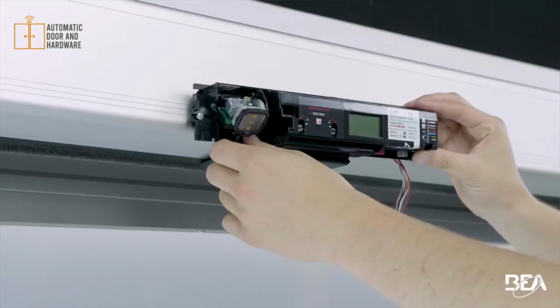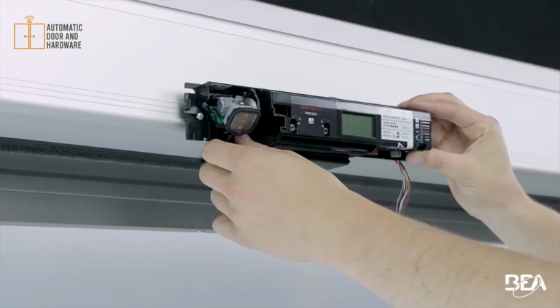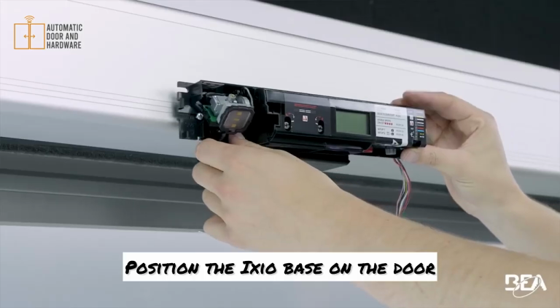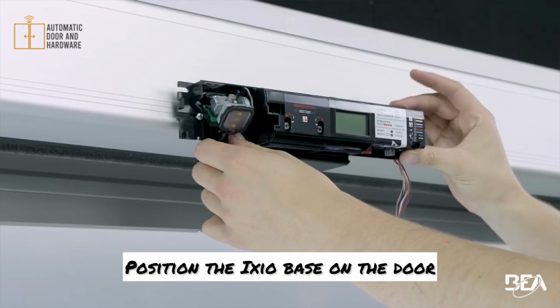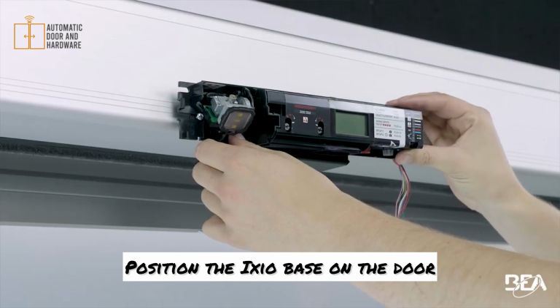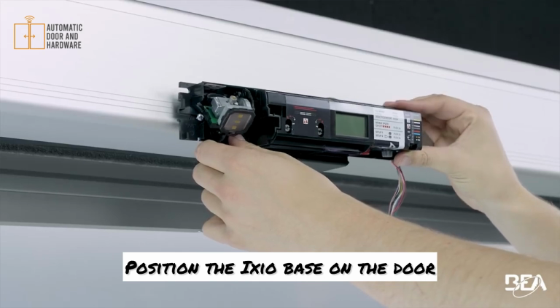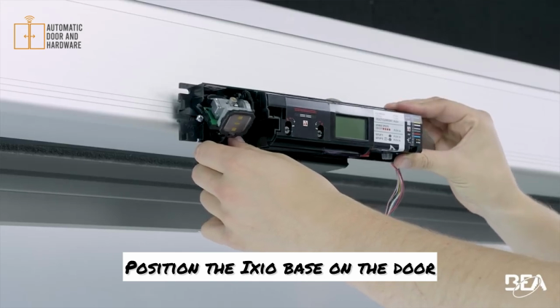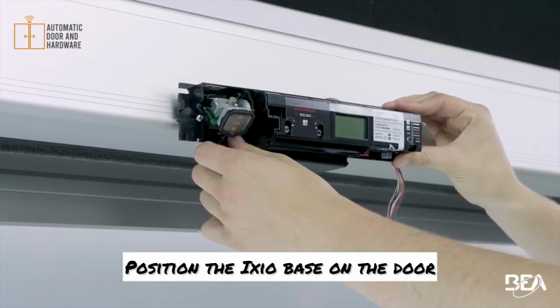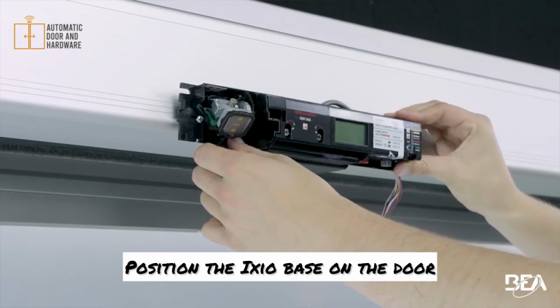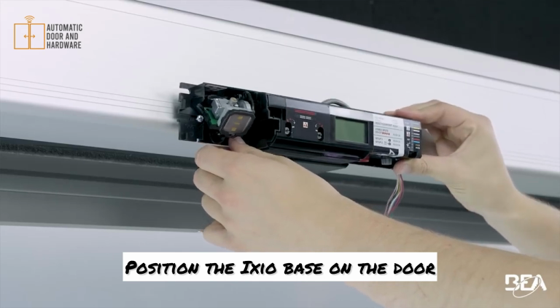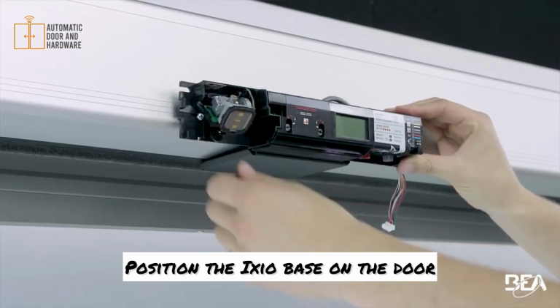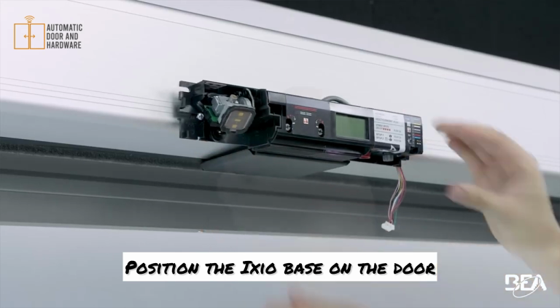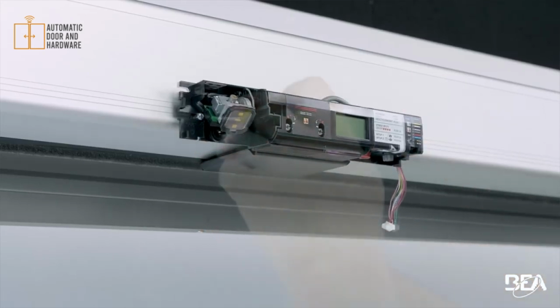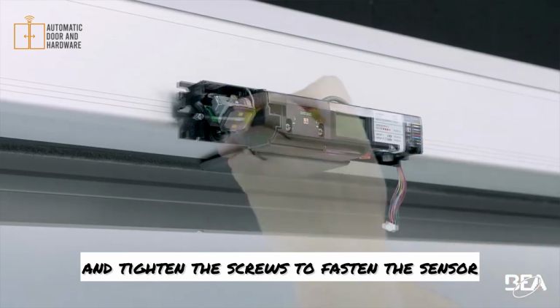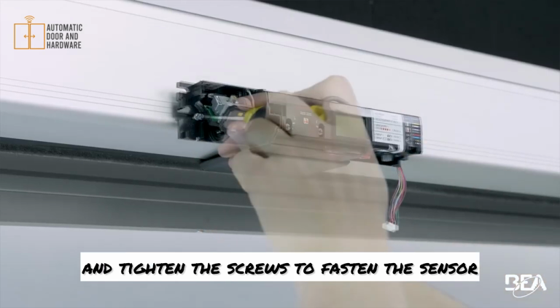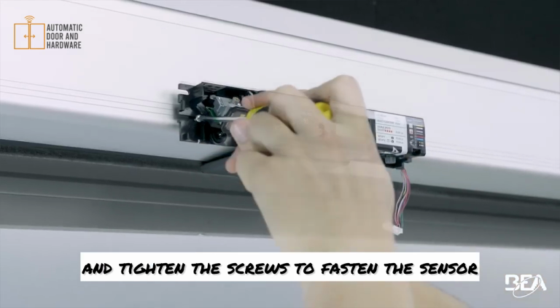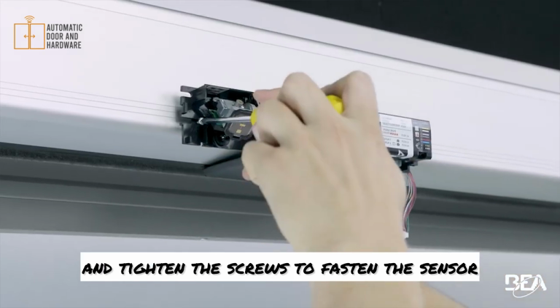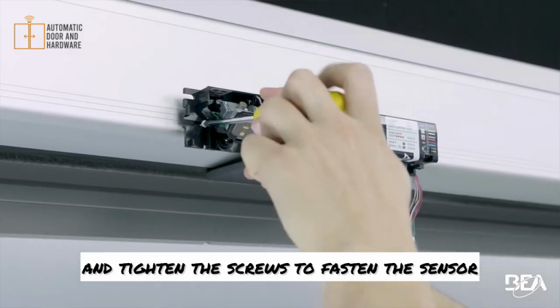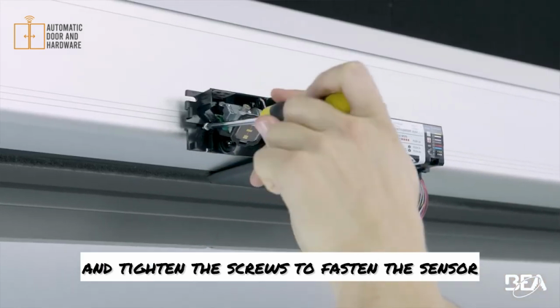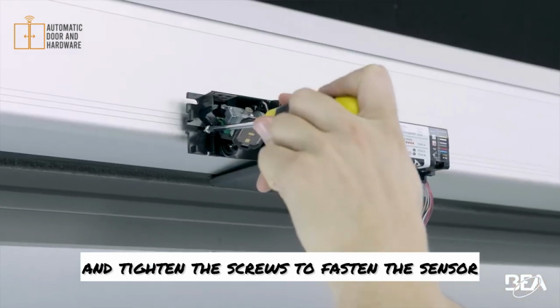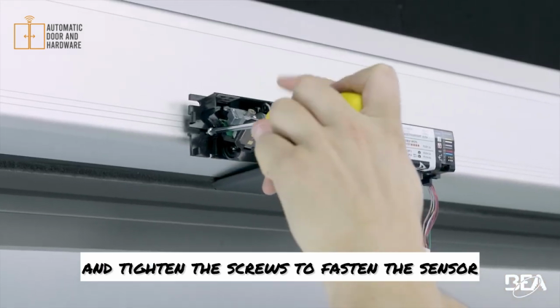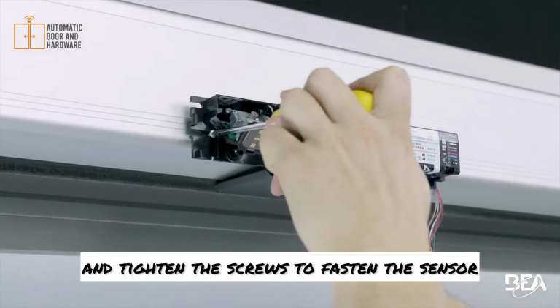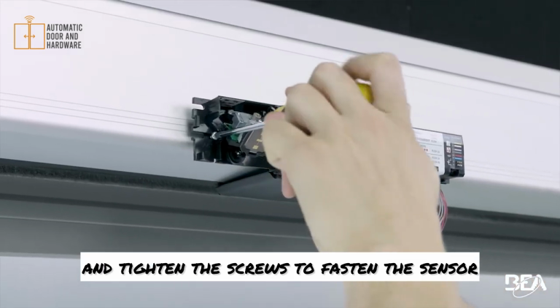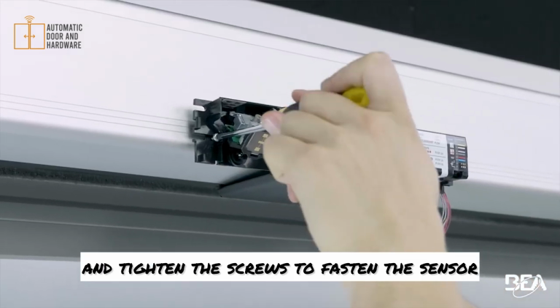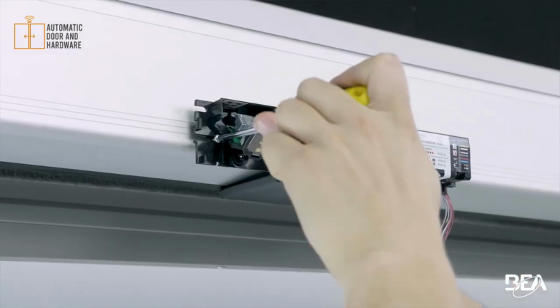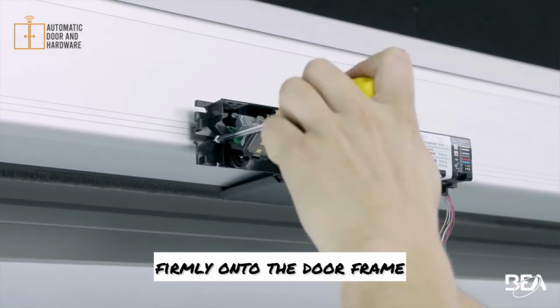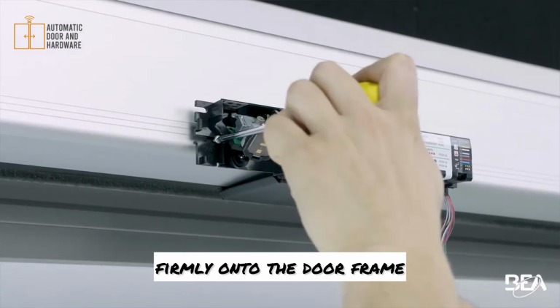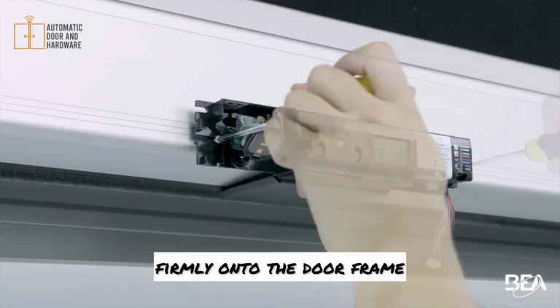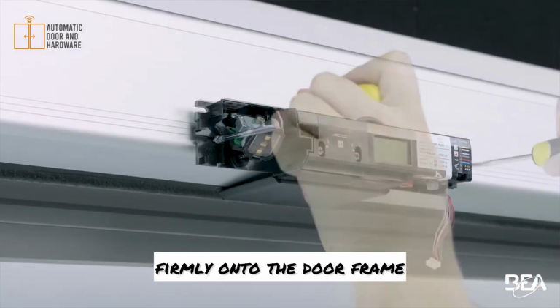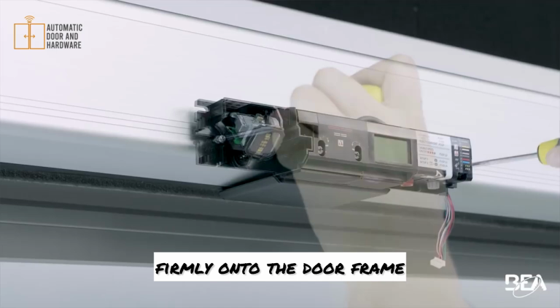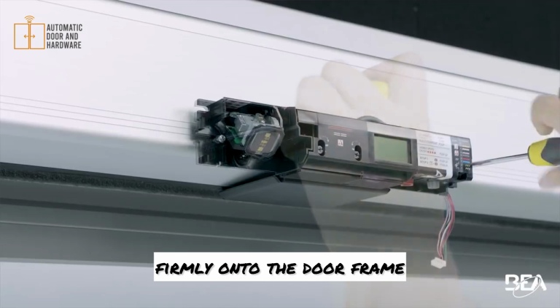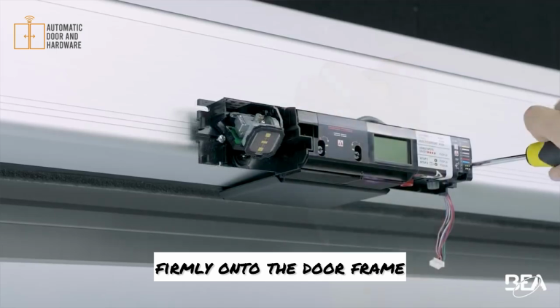Position the ICSI-OD base on the door and tighten the screws to fasten the sensor firmly onto the door frame.